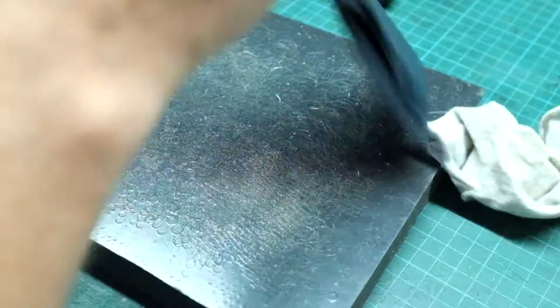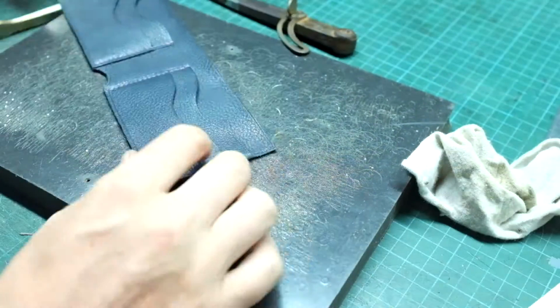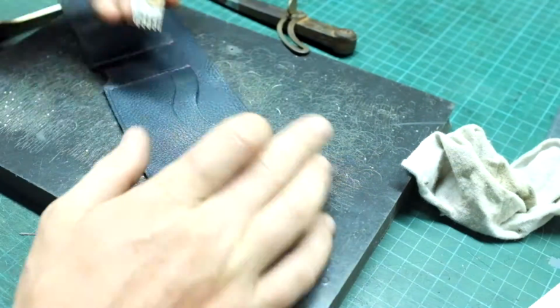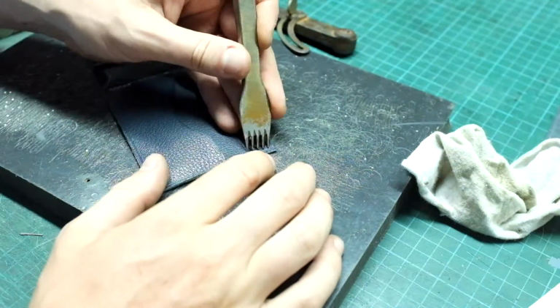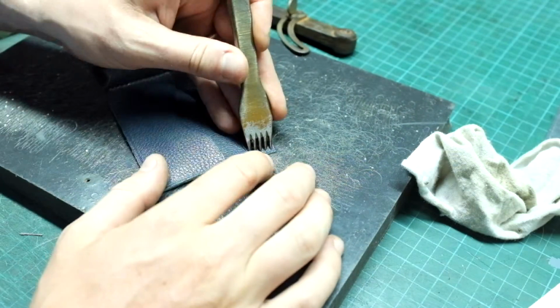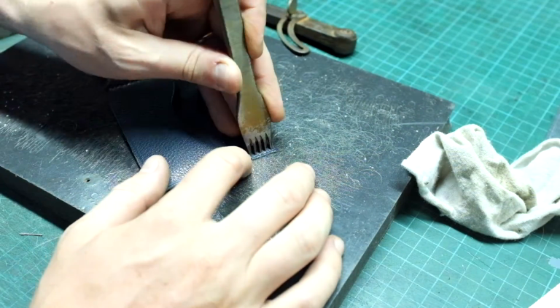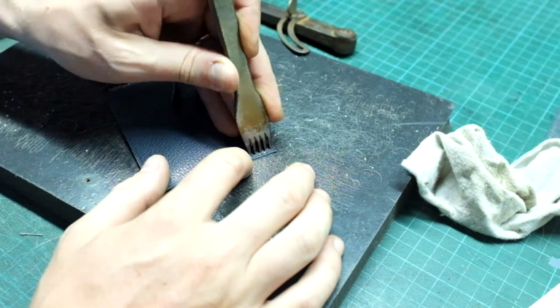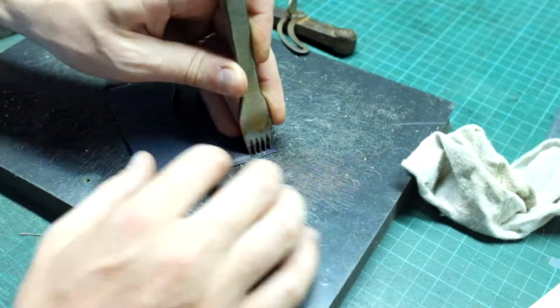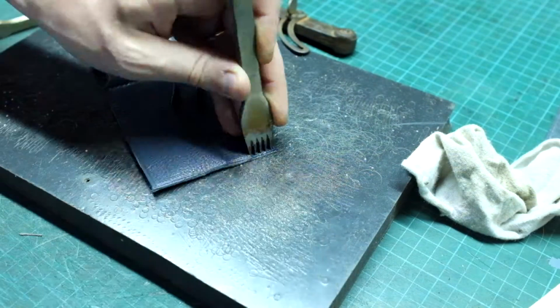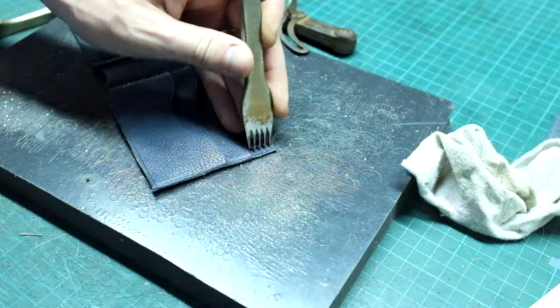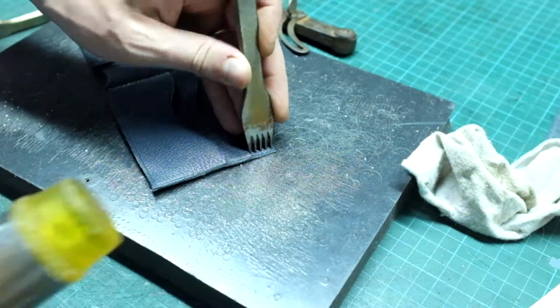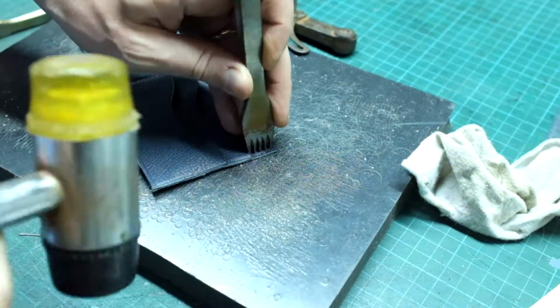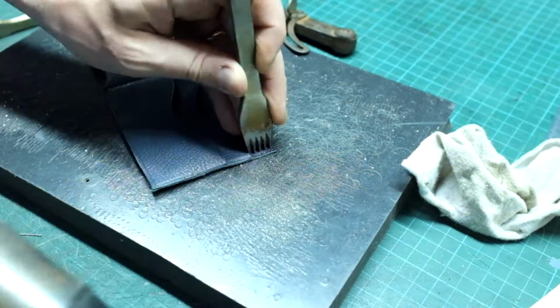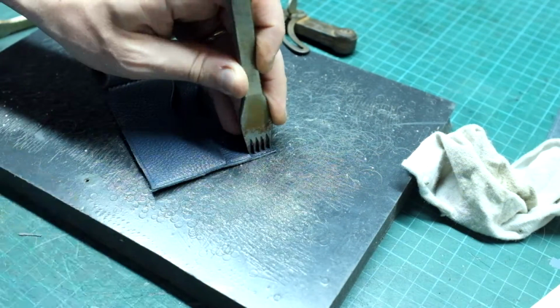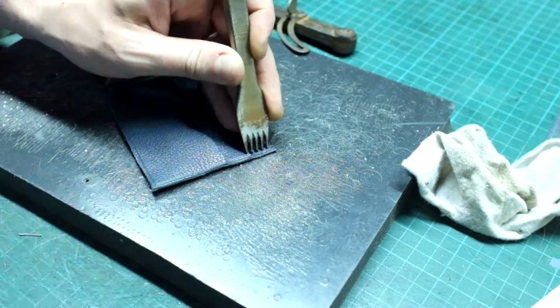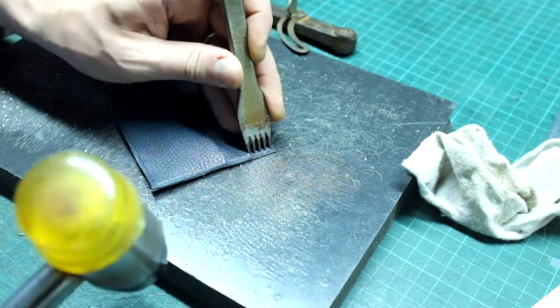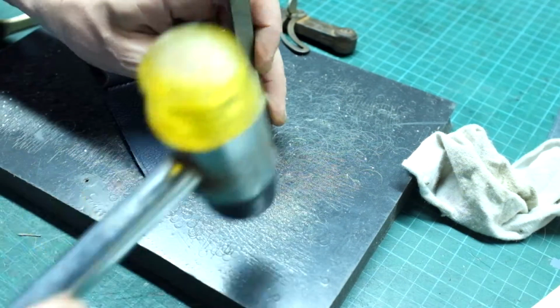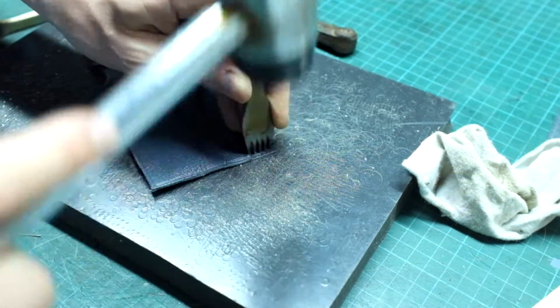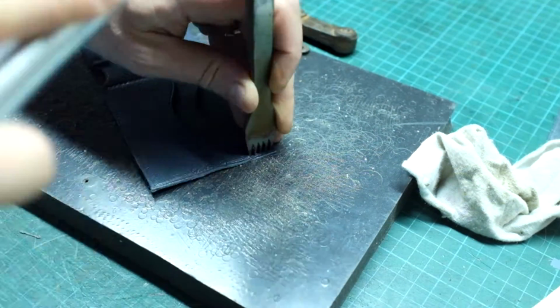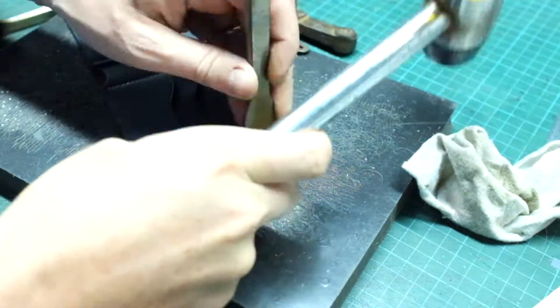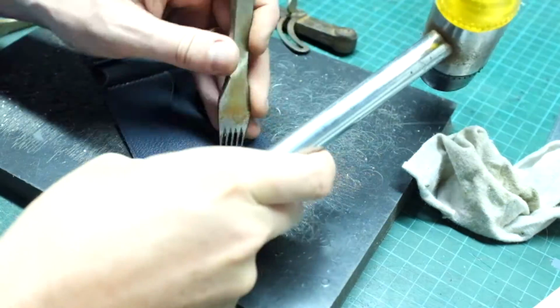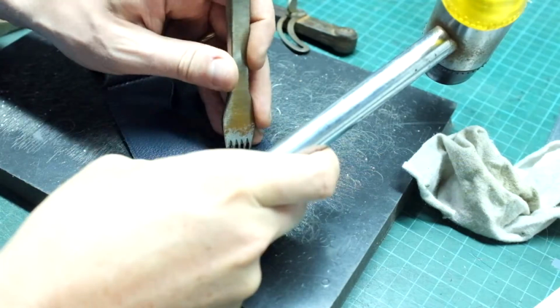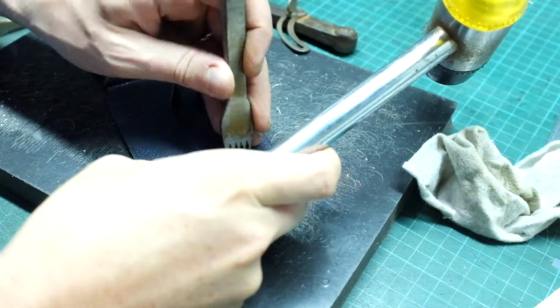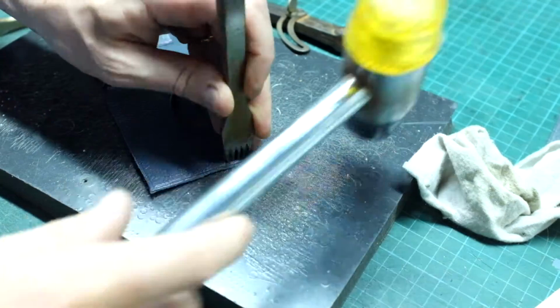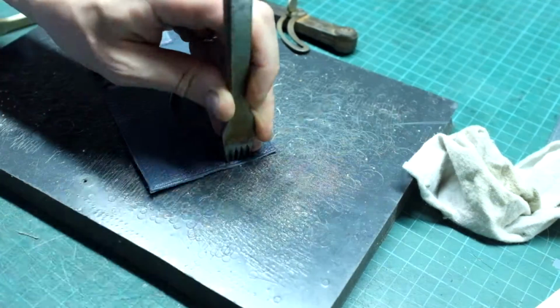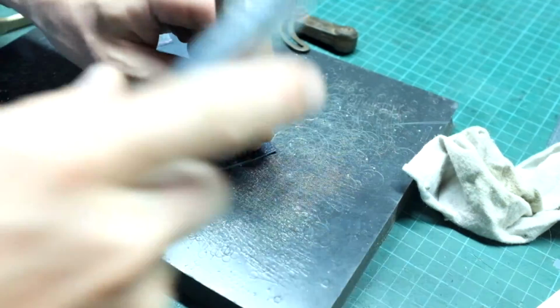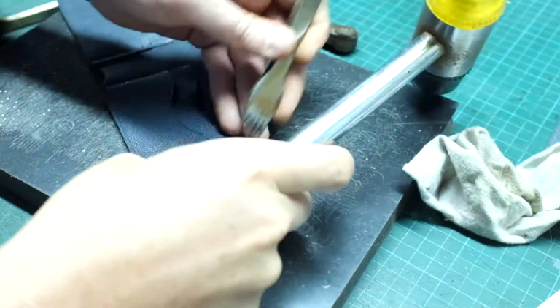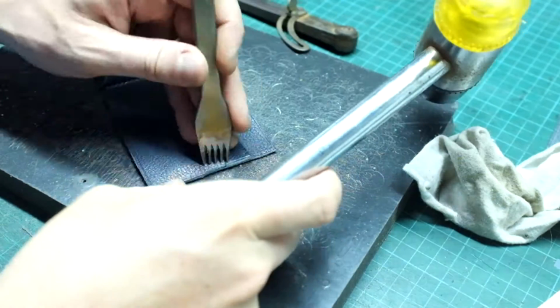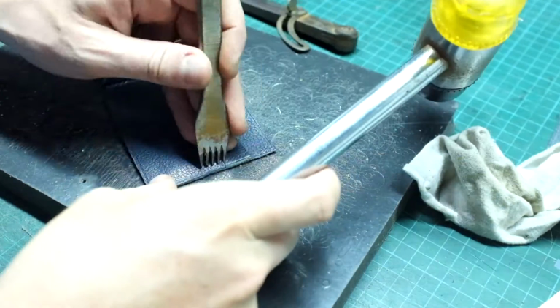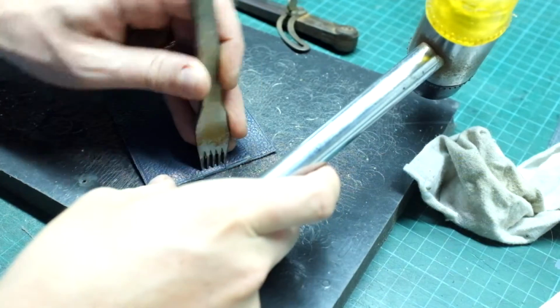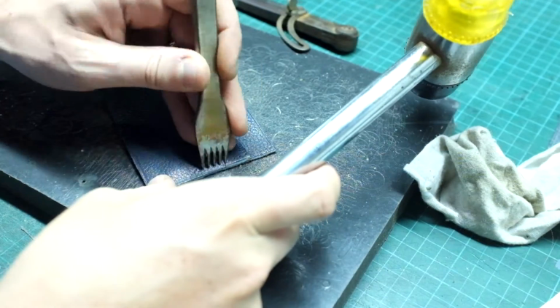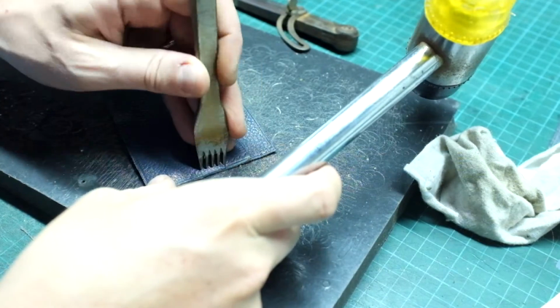Using my number 8 punch, I will now punch along the line I have just traced.